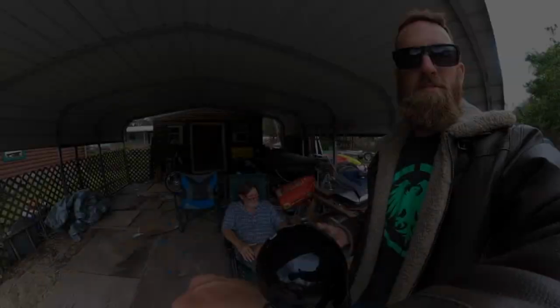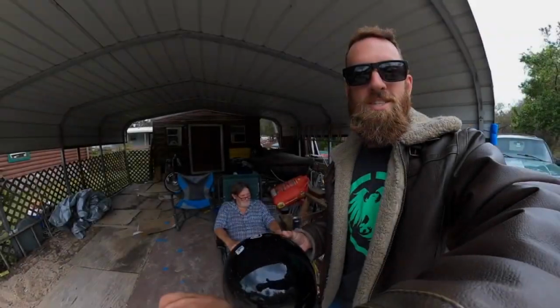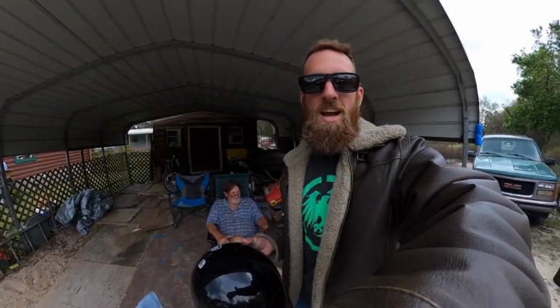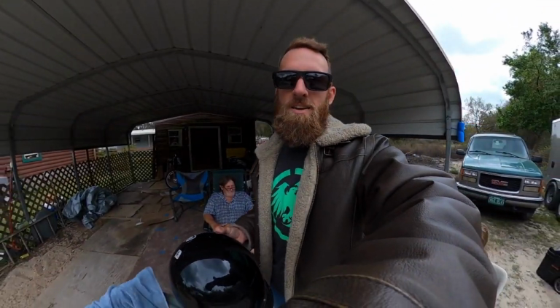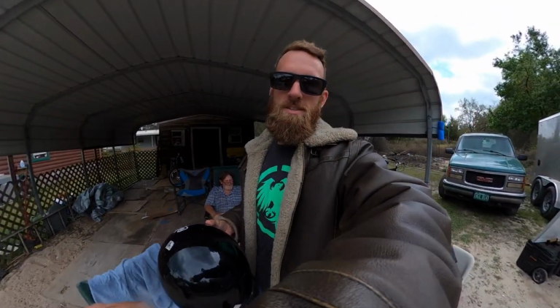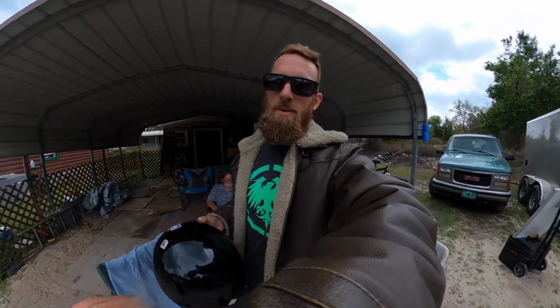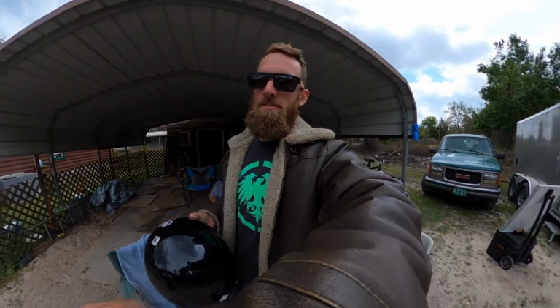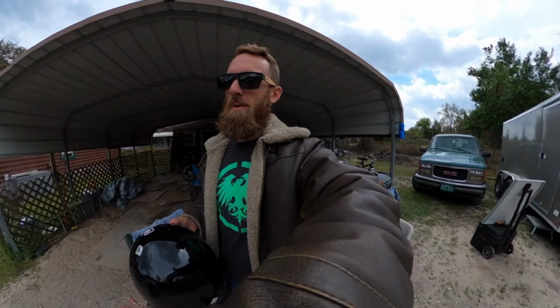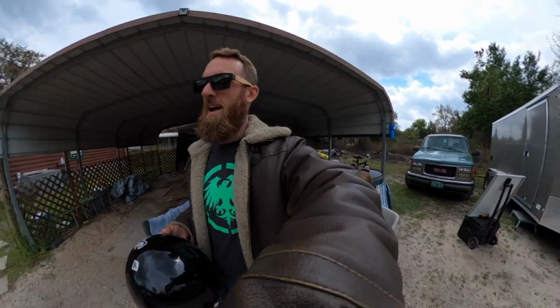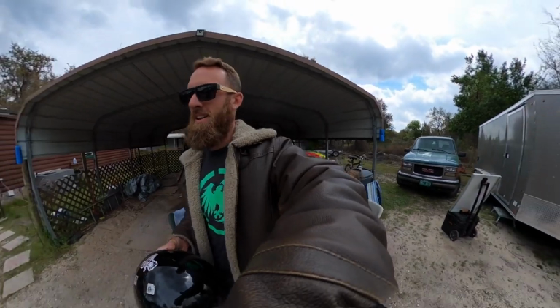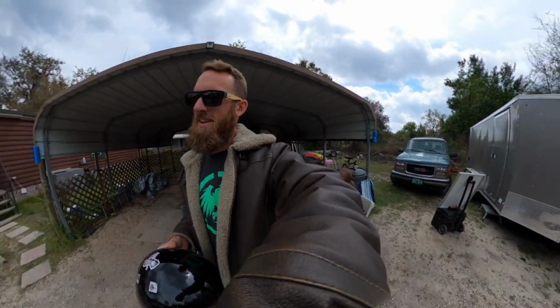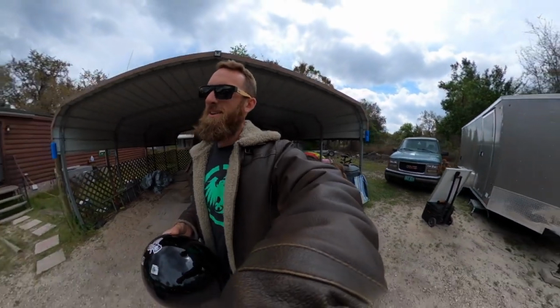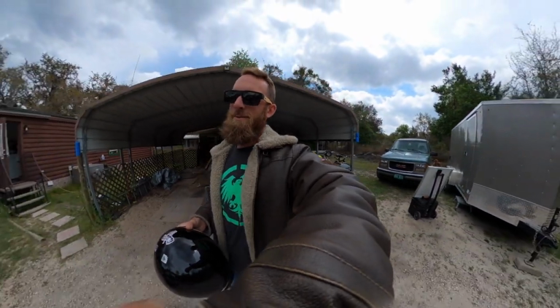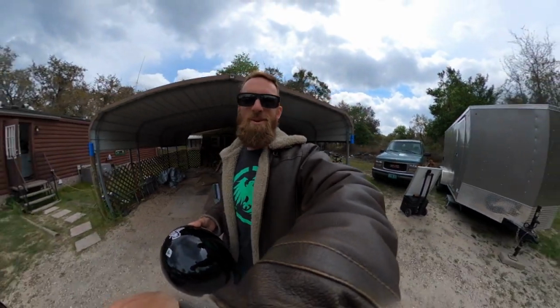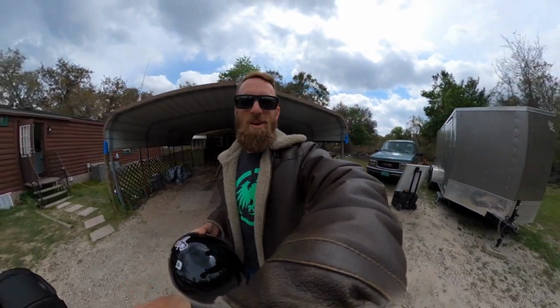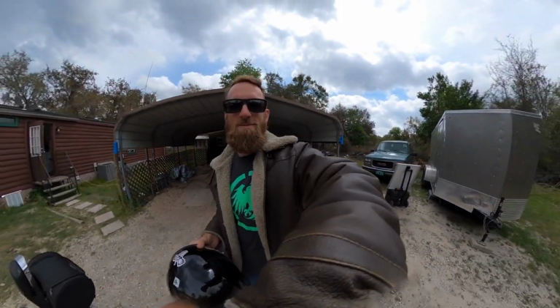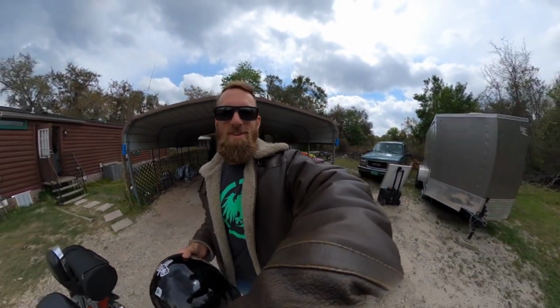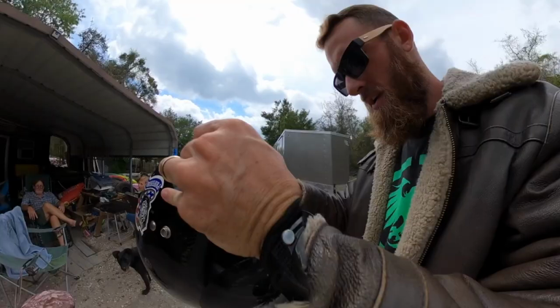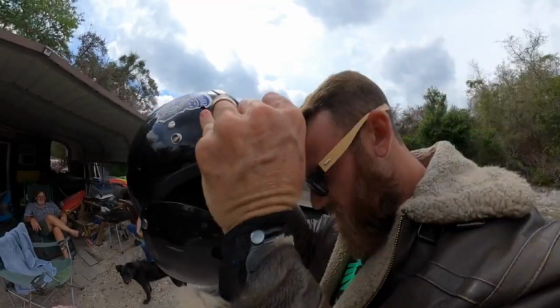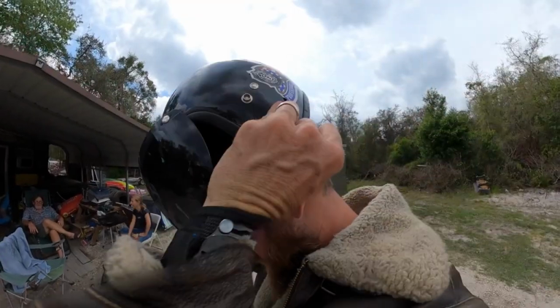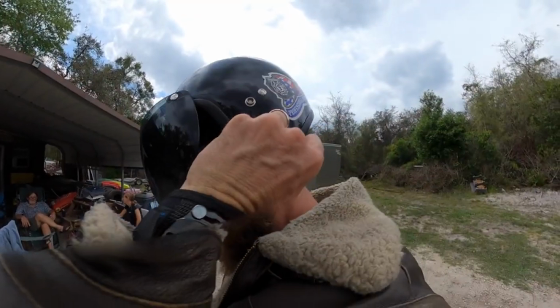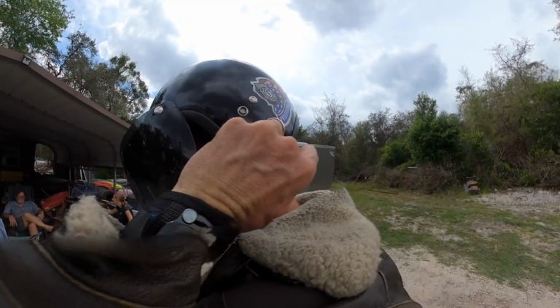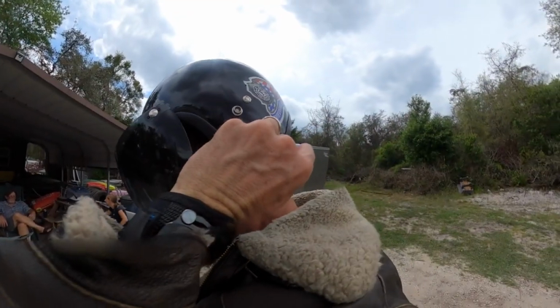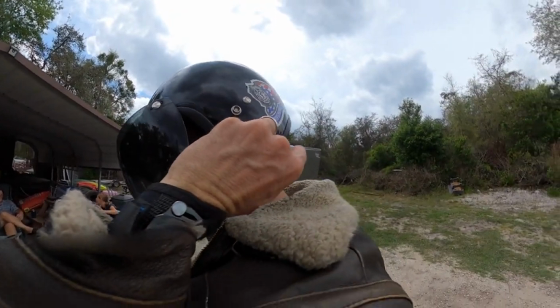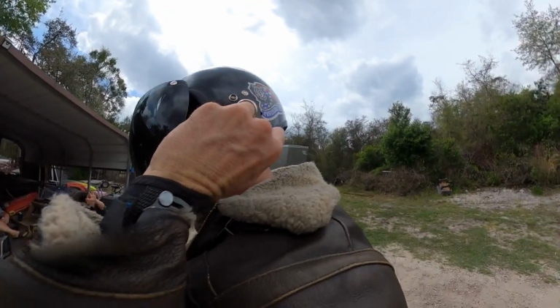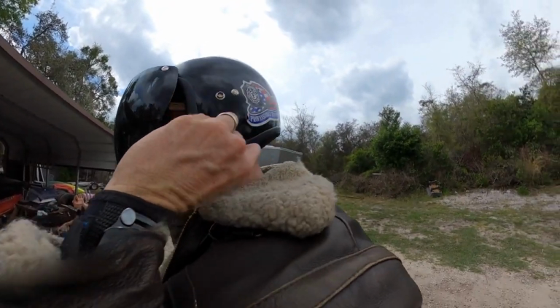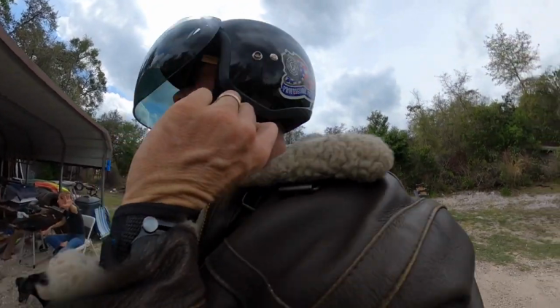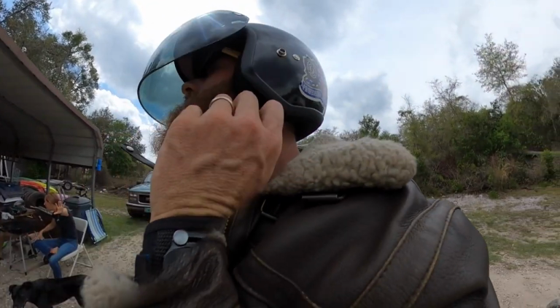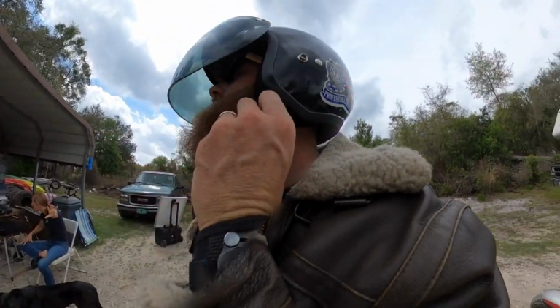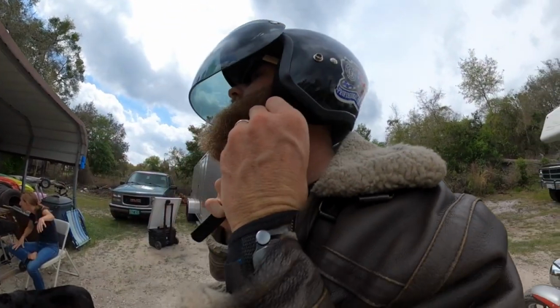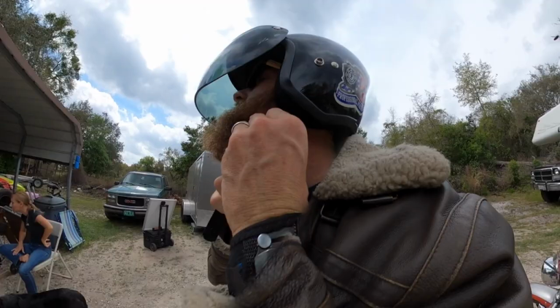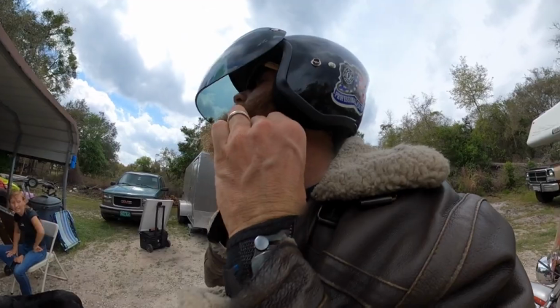My friend Jack here is taking me for a ride. We're going to go have some fun.